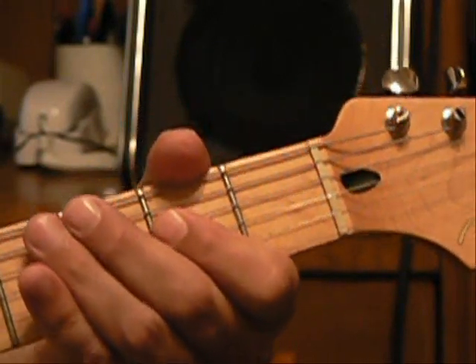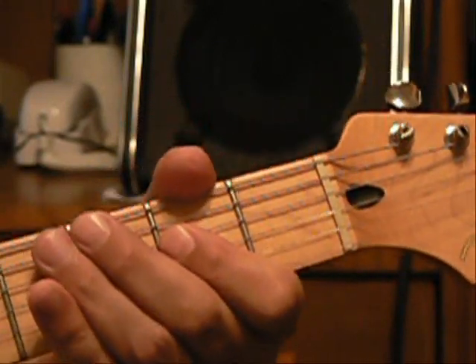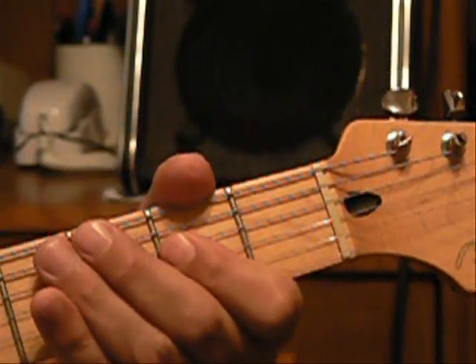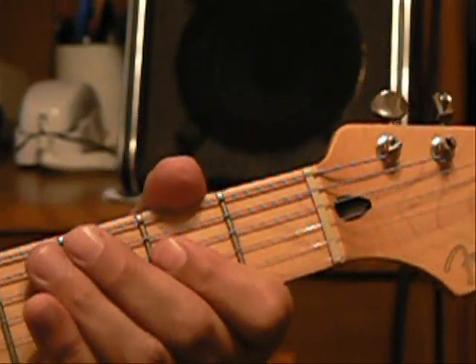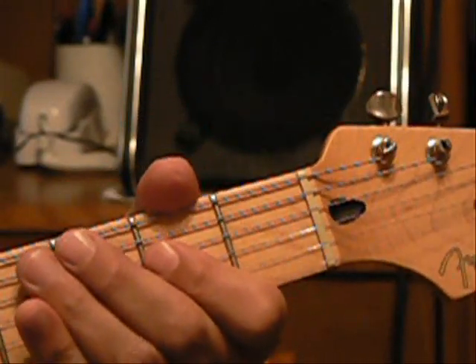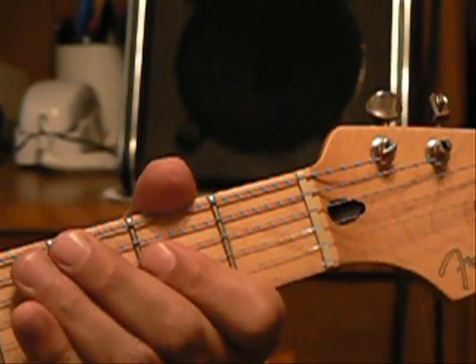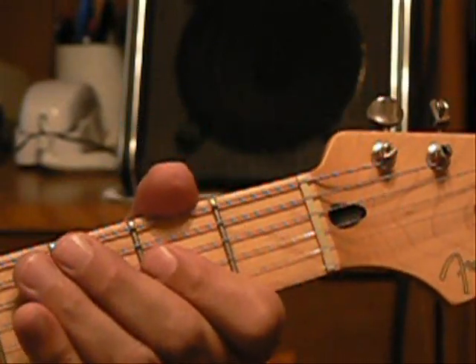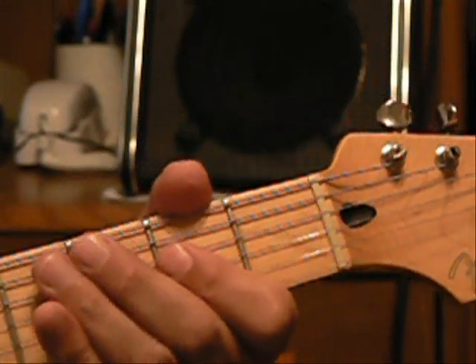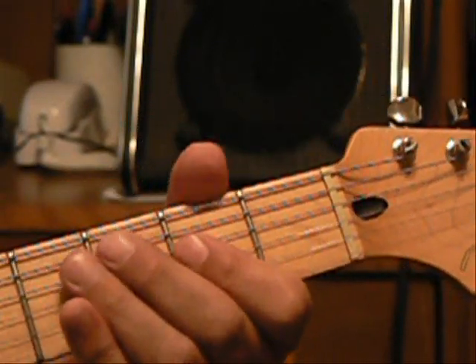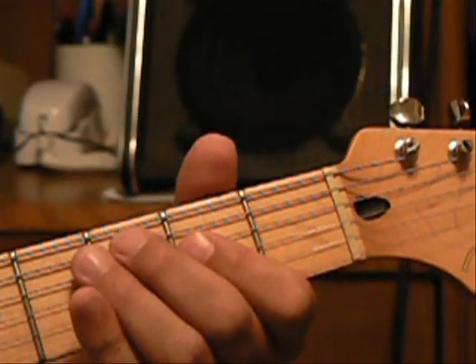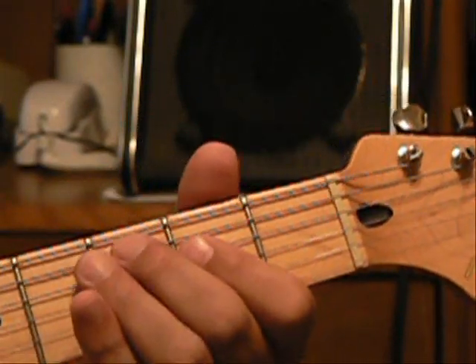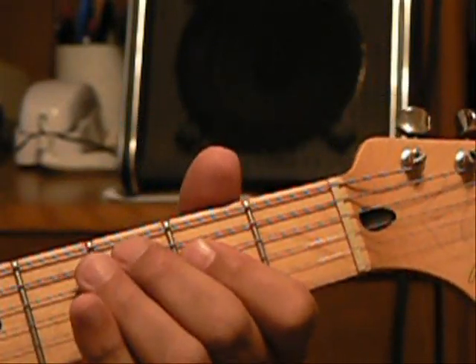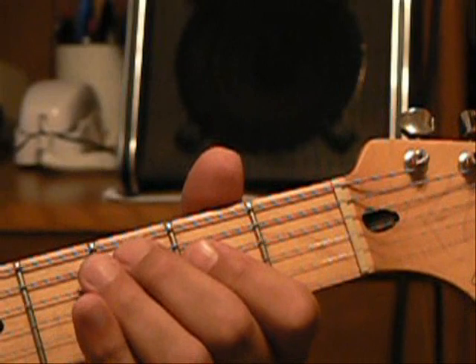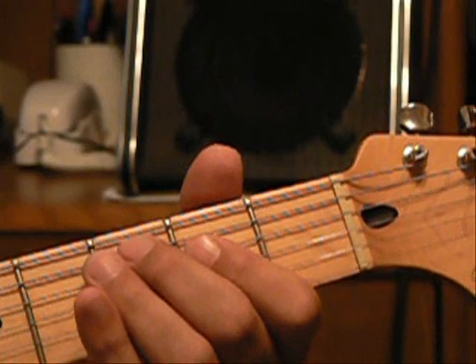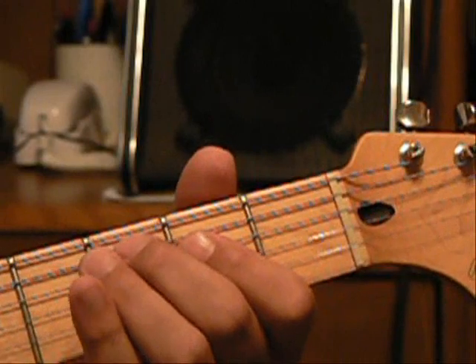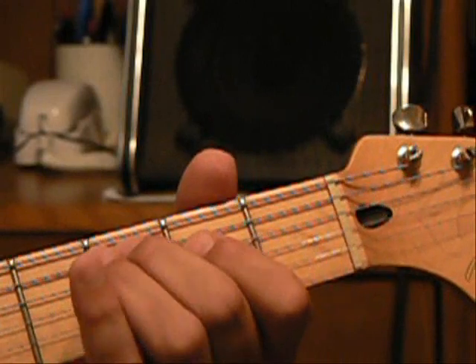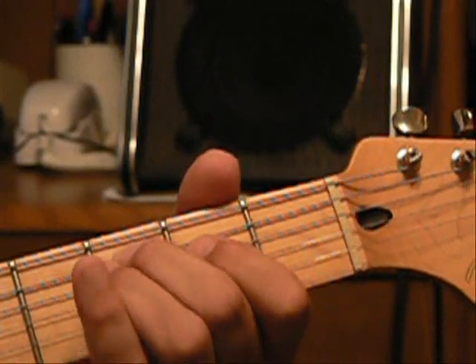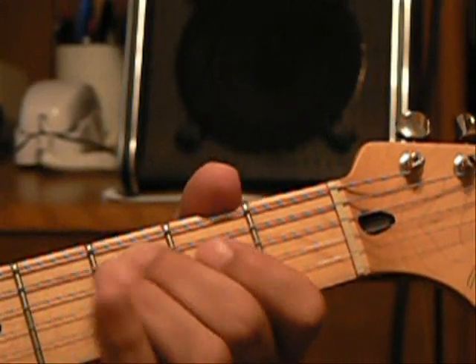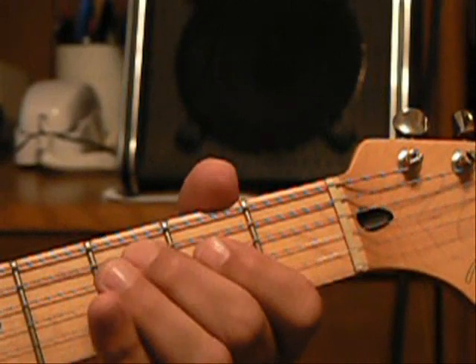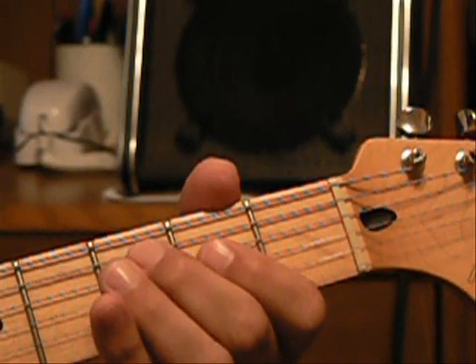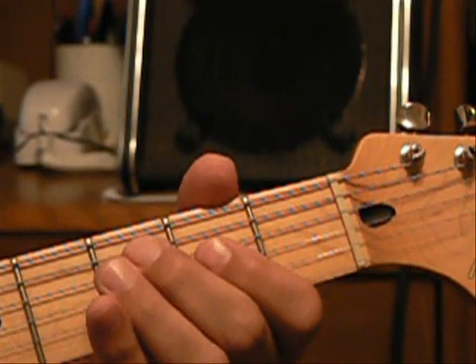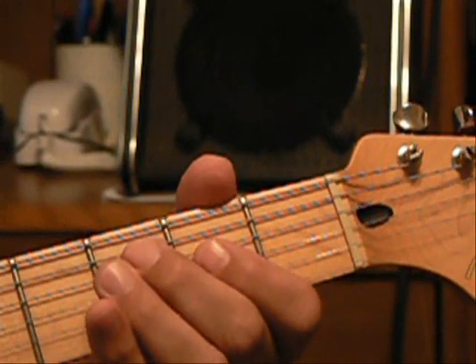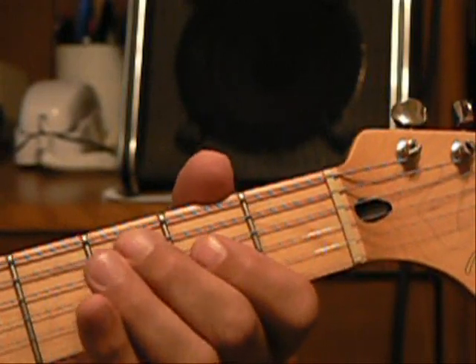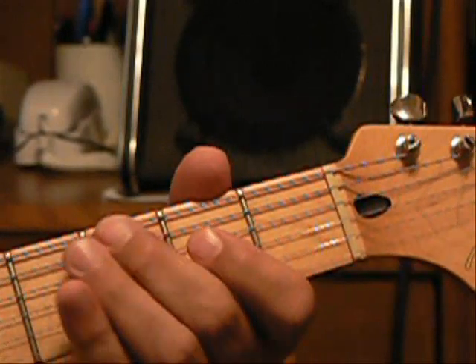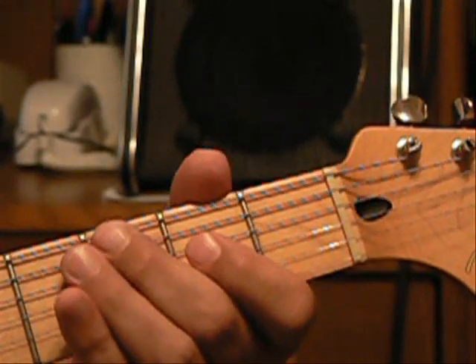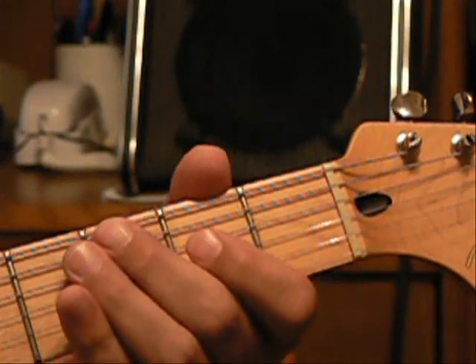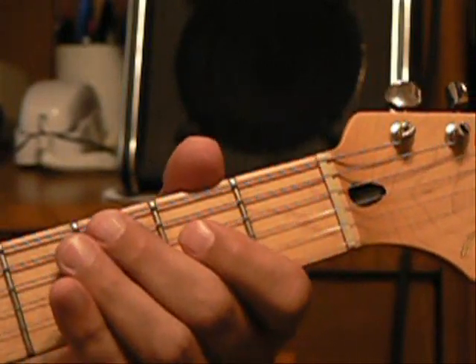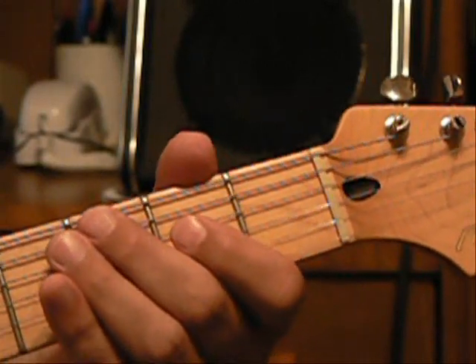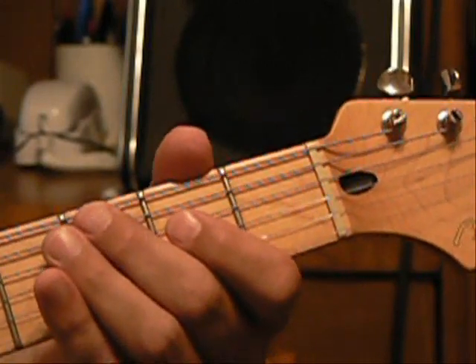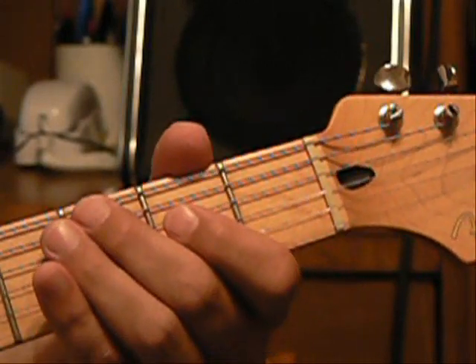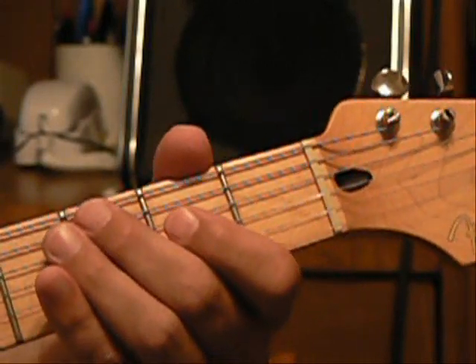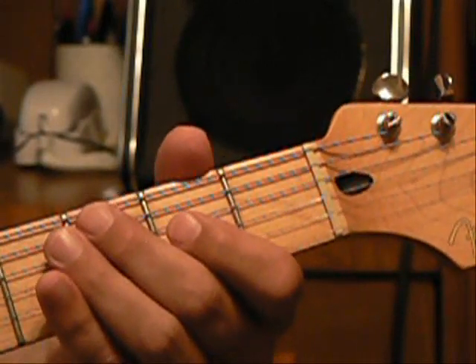The second one — we'll just drop in the C bass before the A, no C.